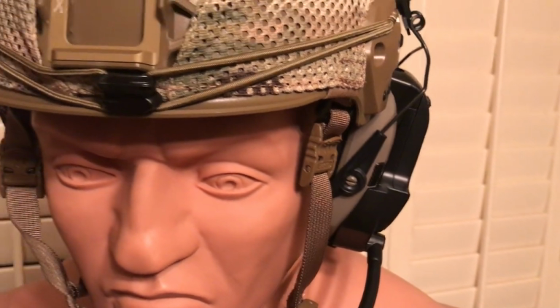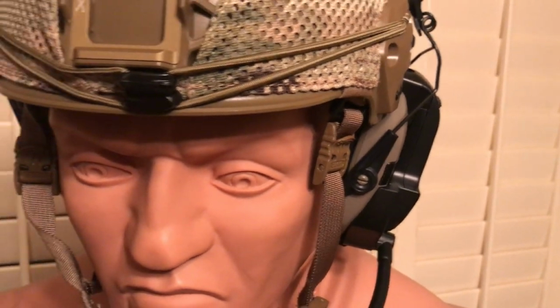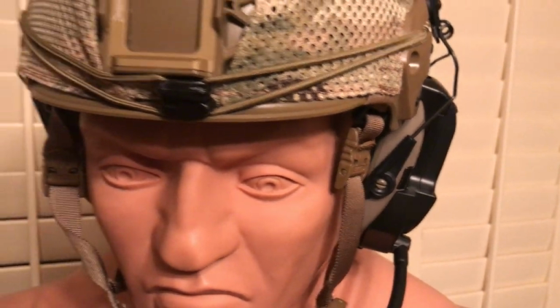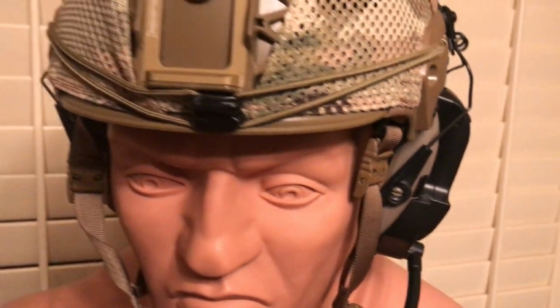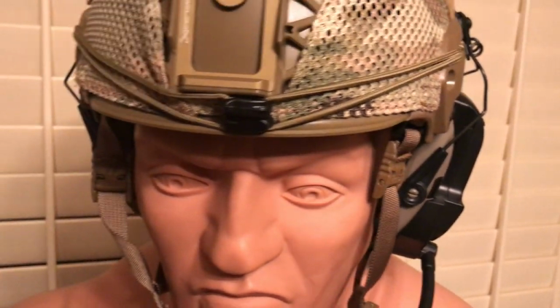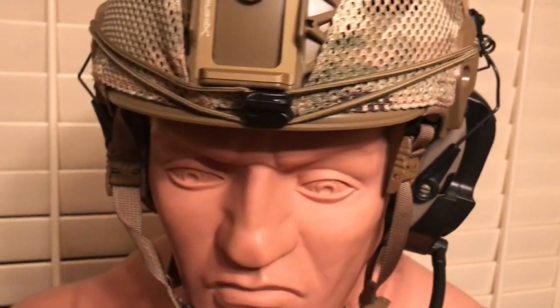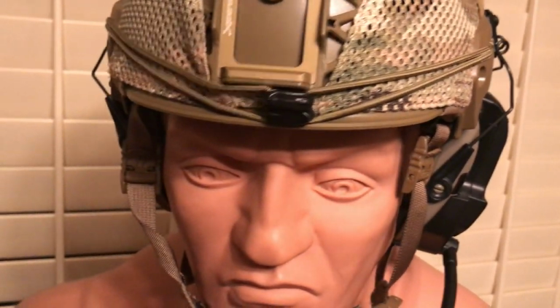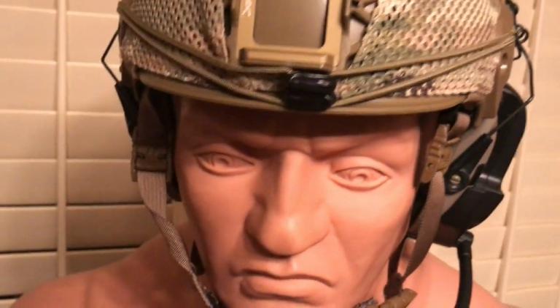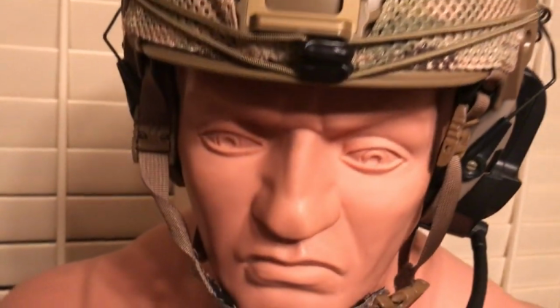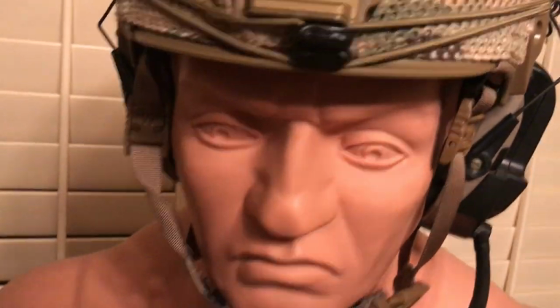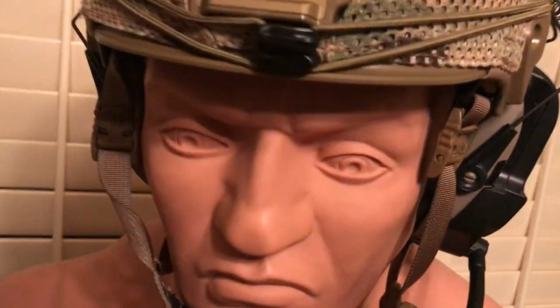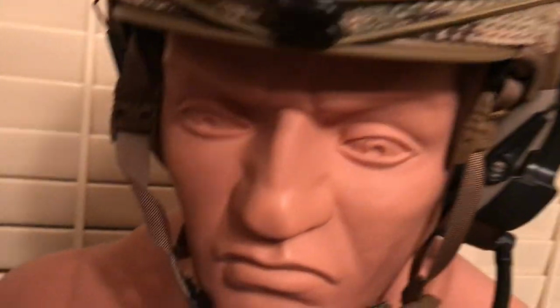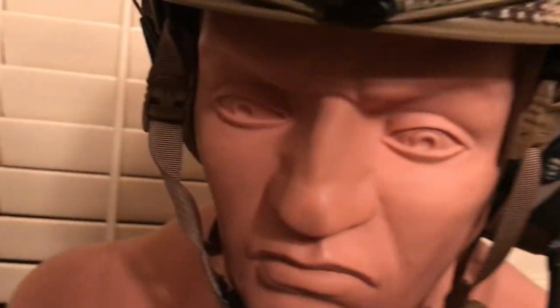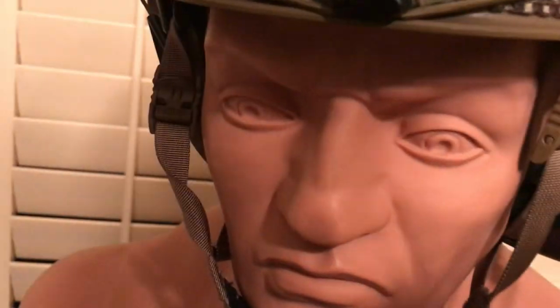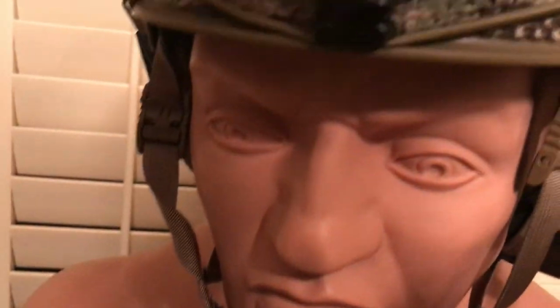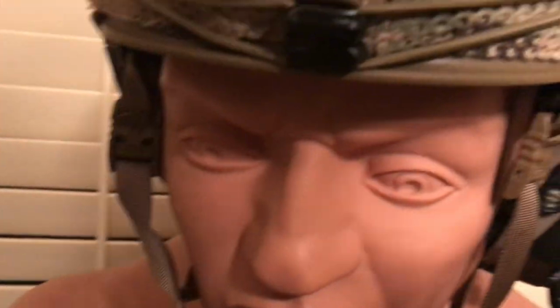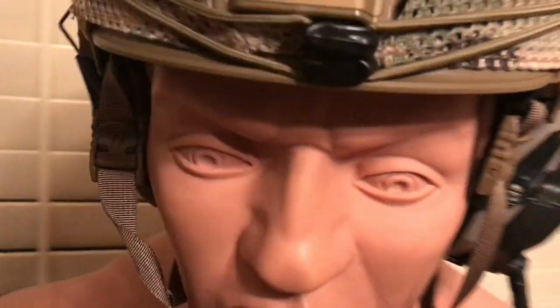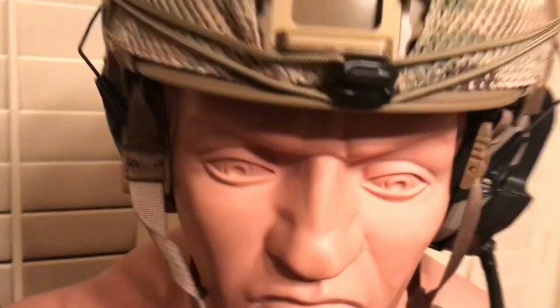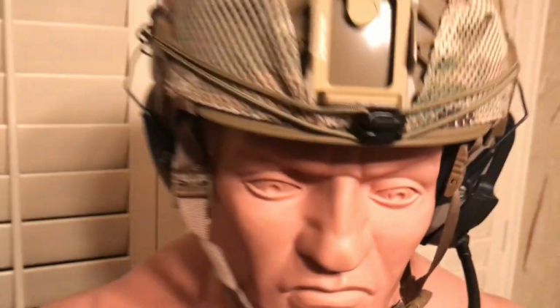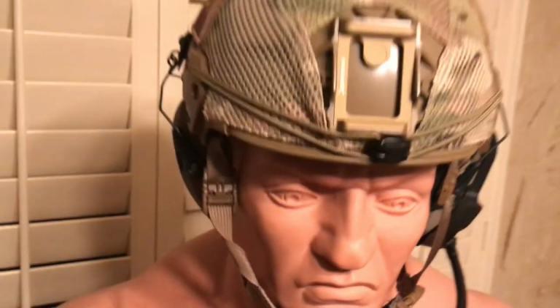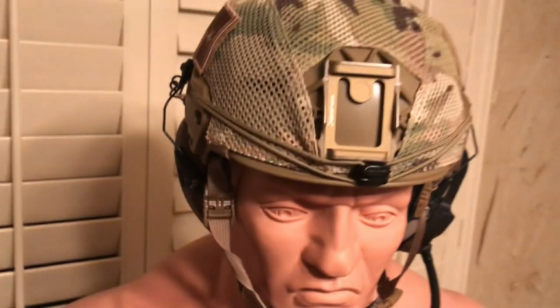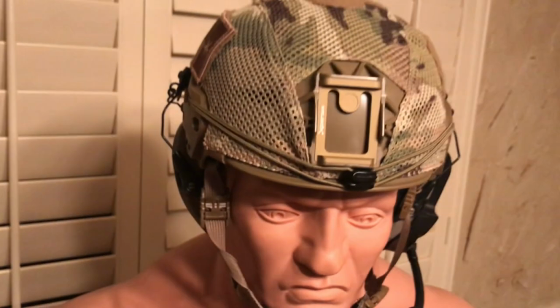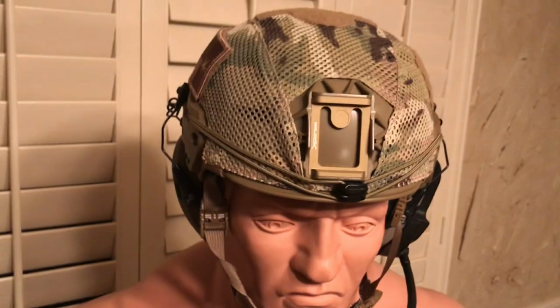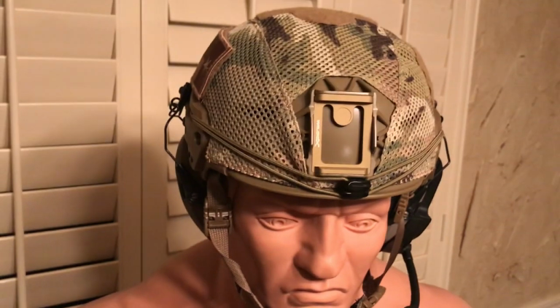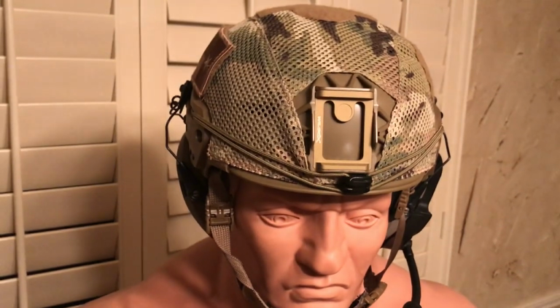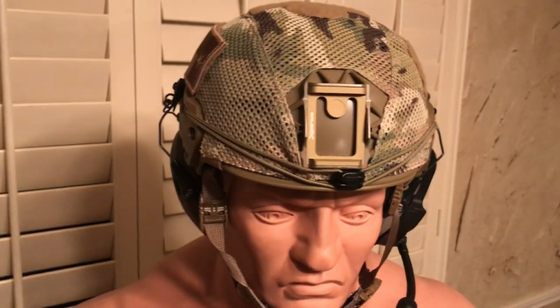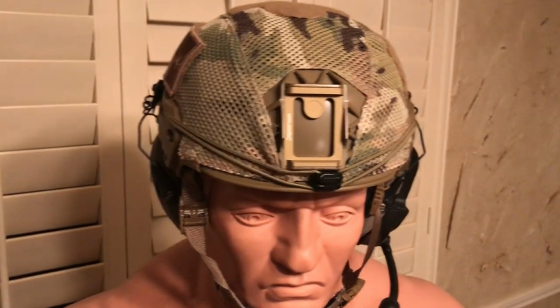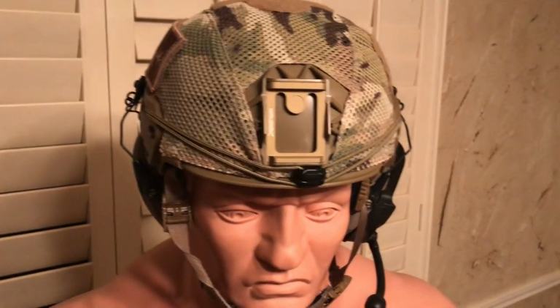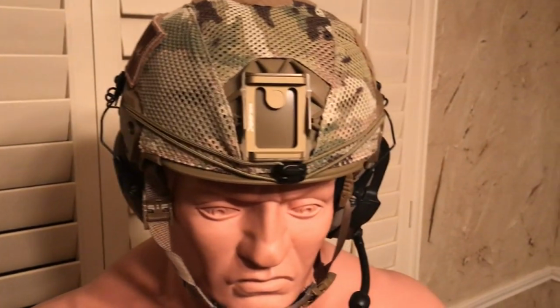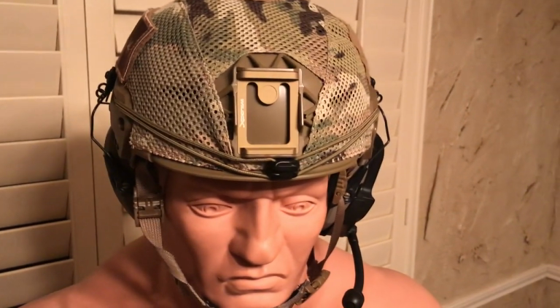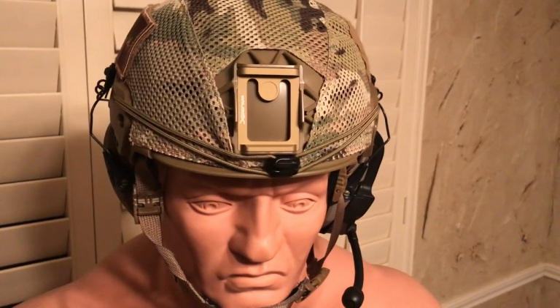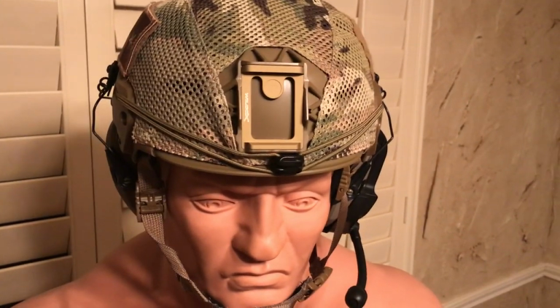All right guys, just wanted to let everybody take a look at that, and that's all I've got for now.